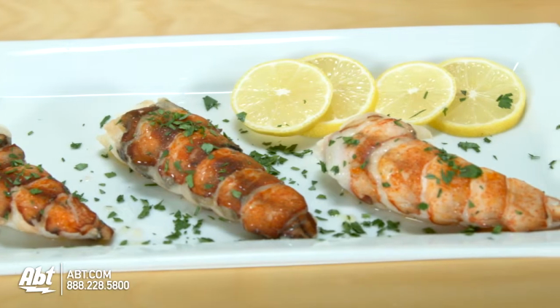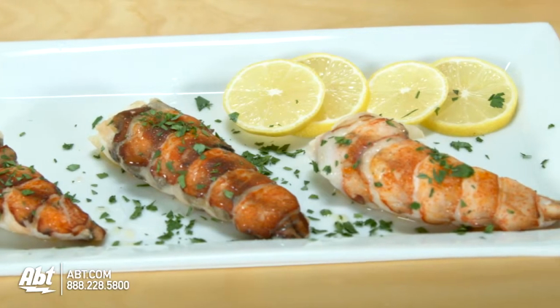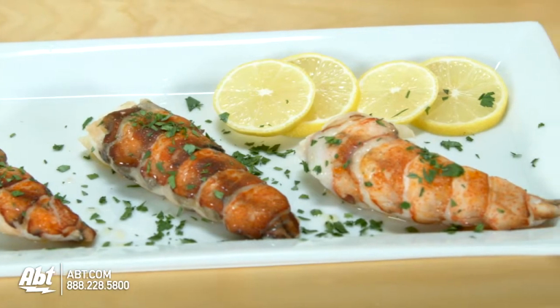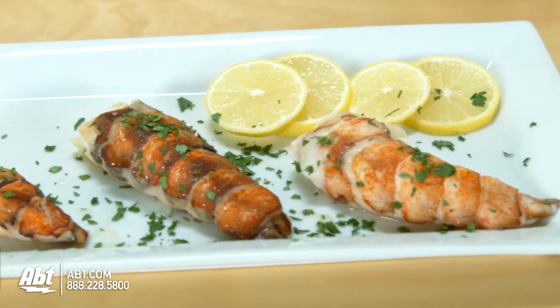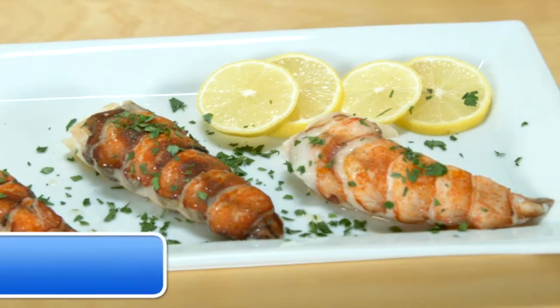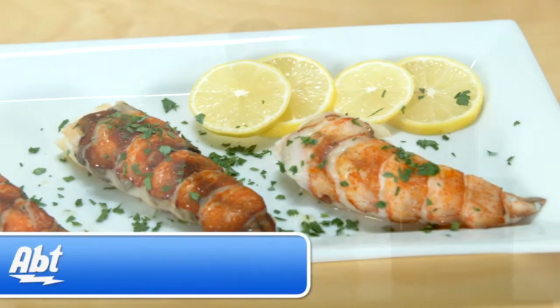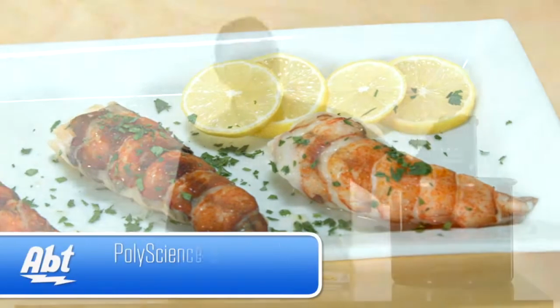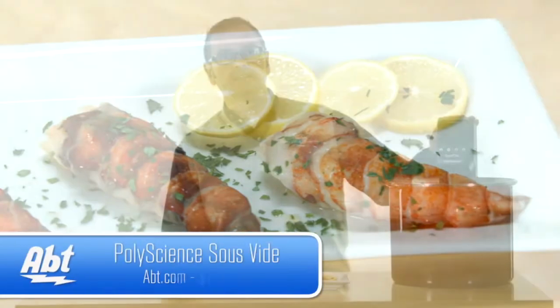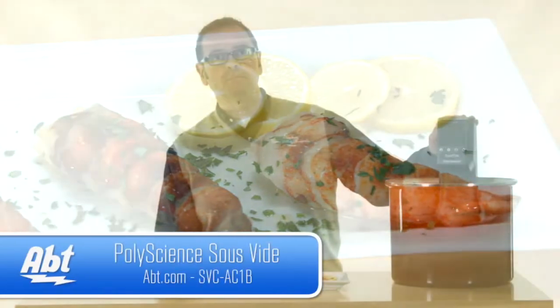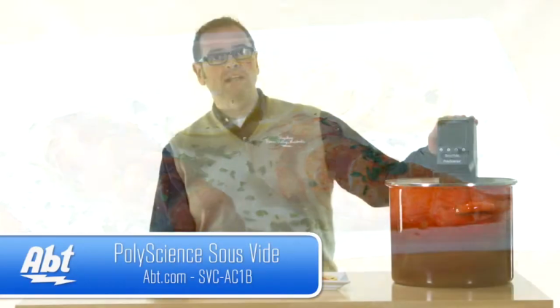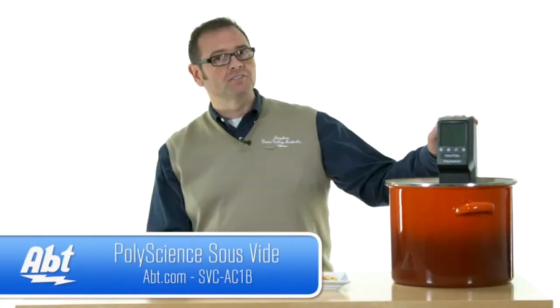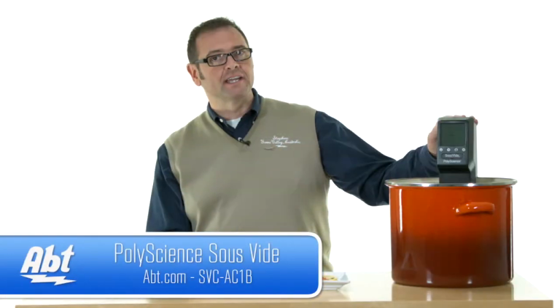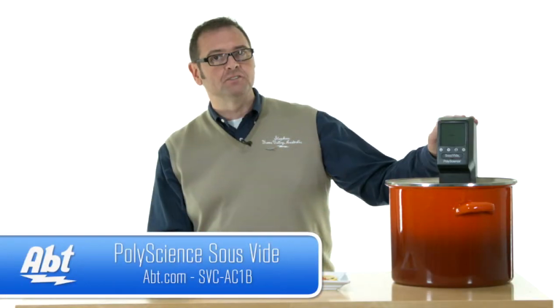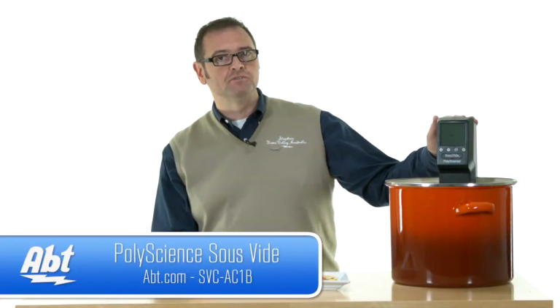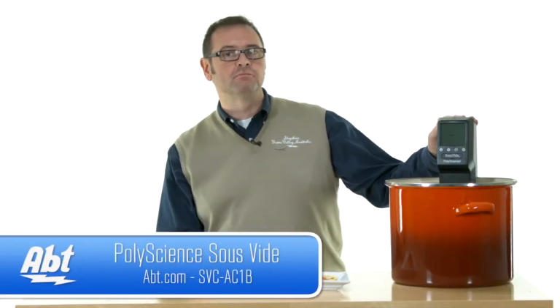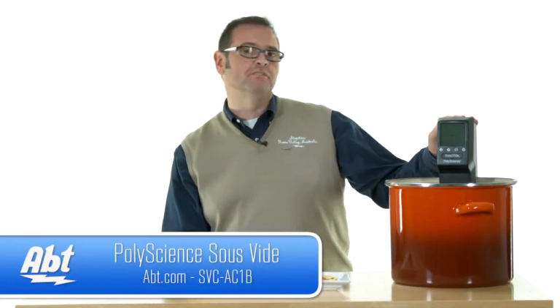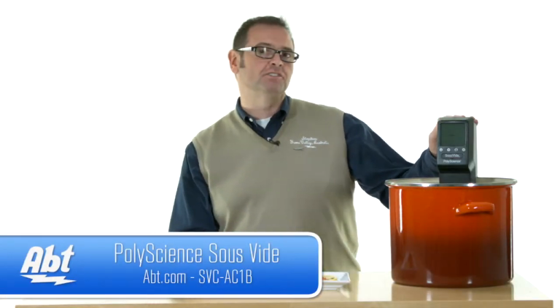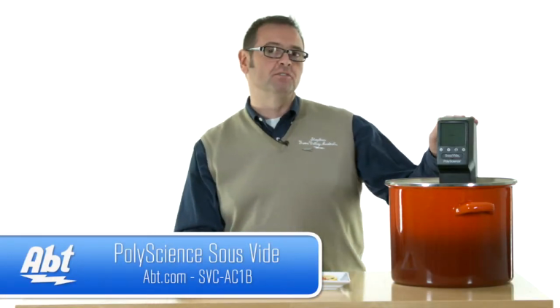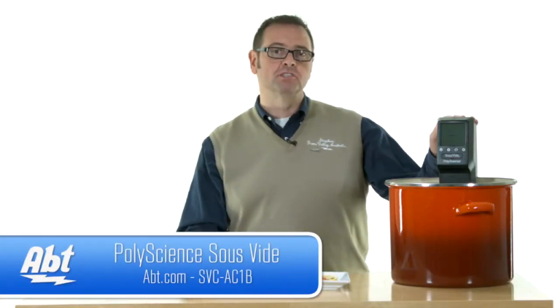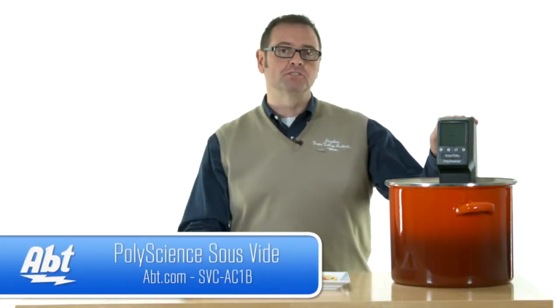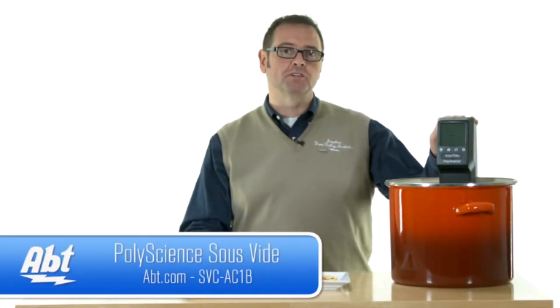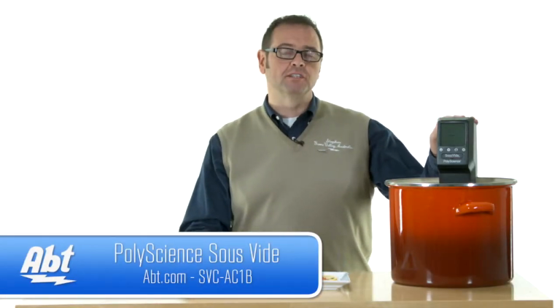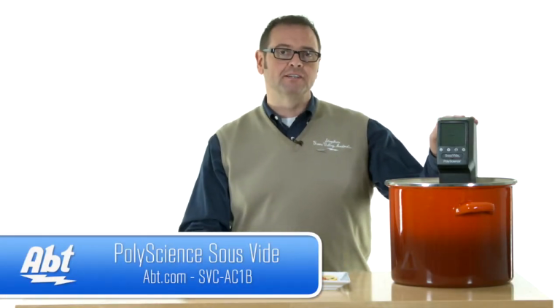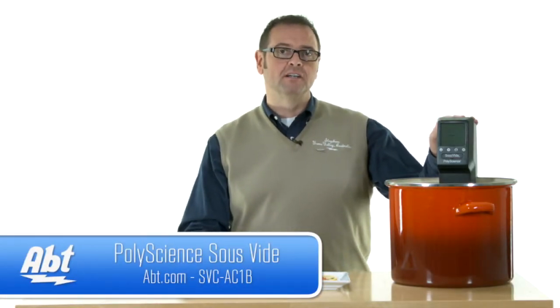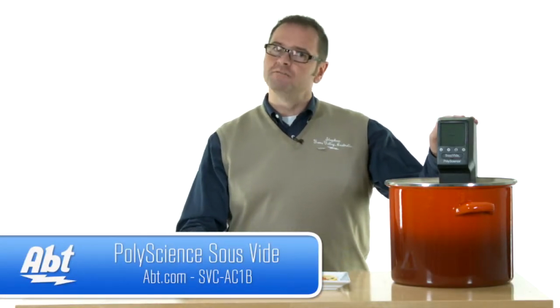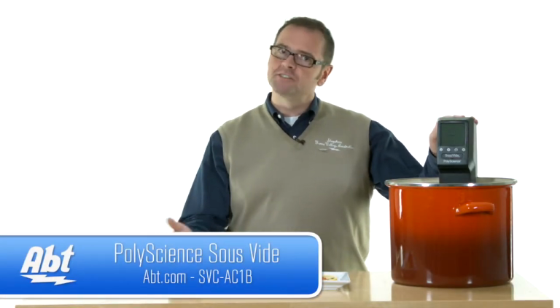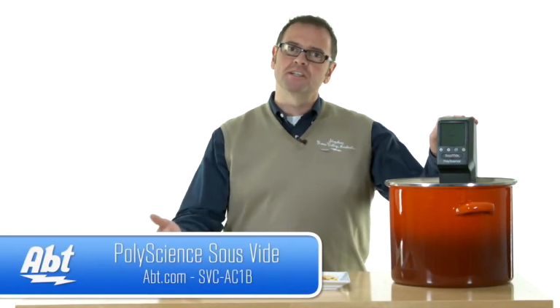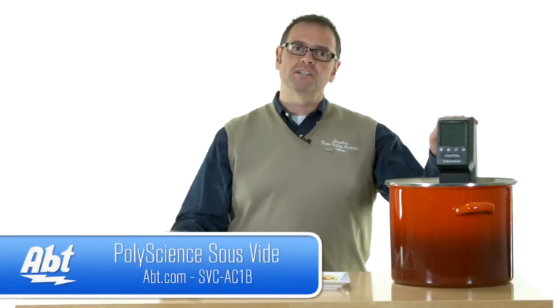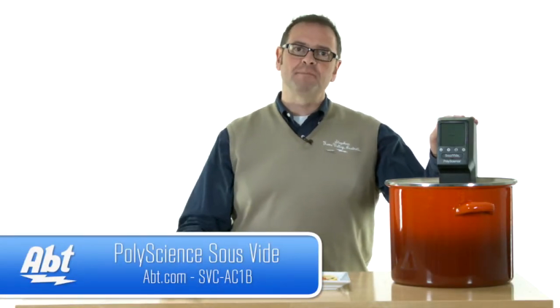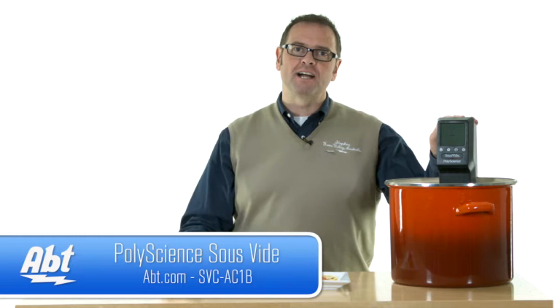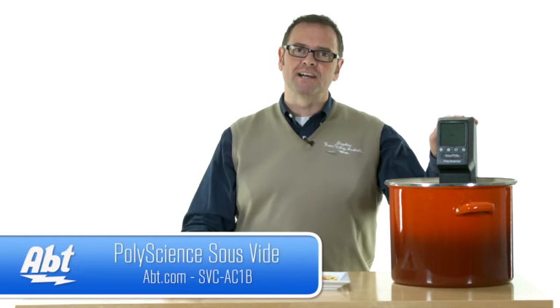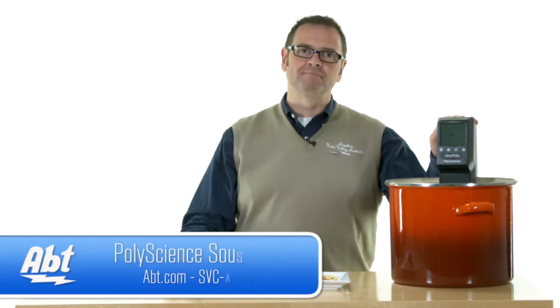For more information on the PolyScience Sous-Vide Professional Immersion Circulator, visit us at apt.com.